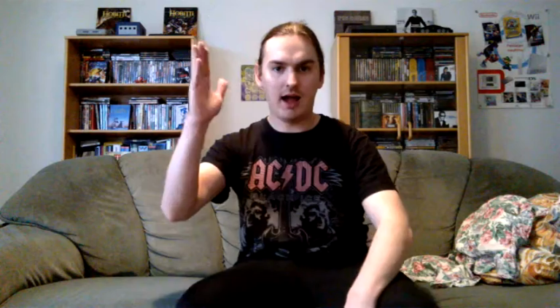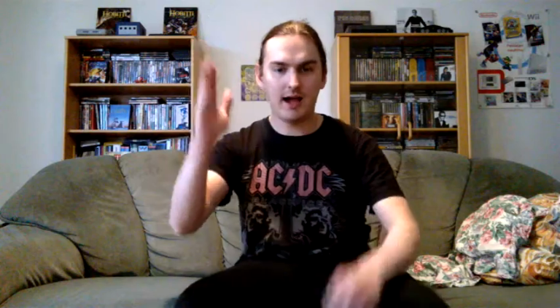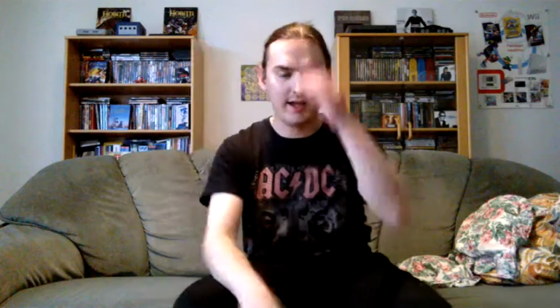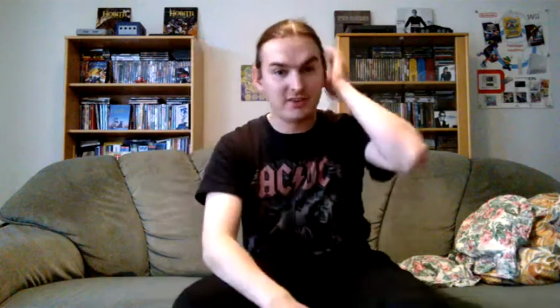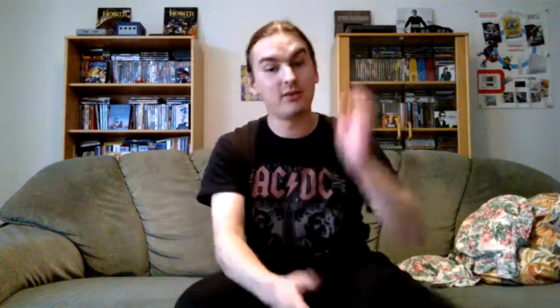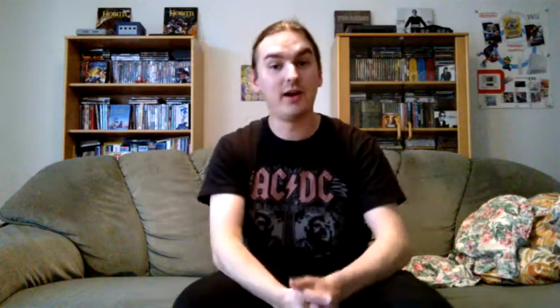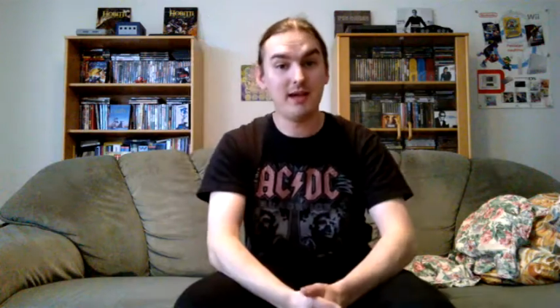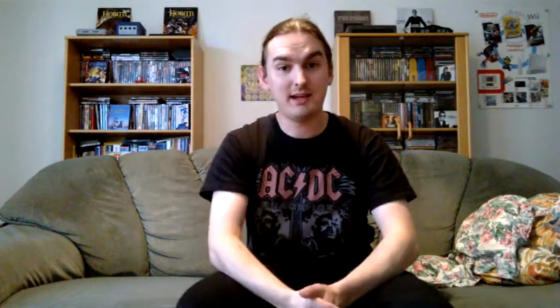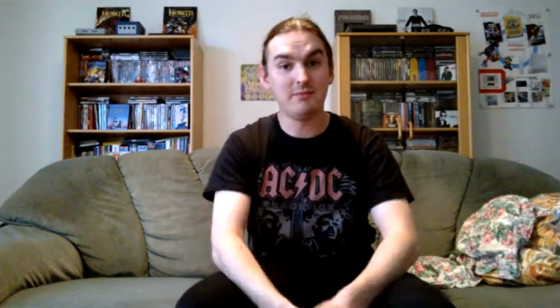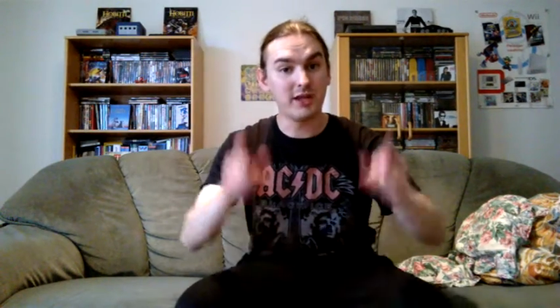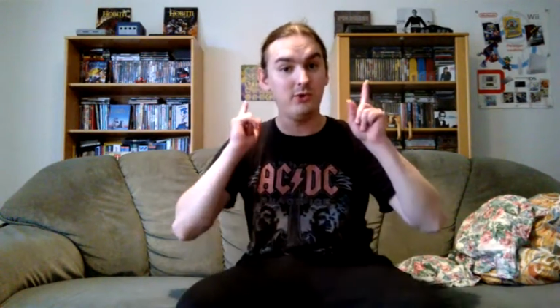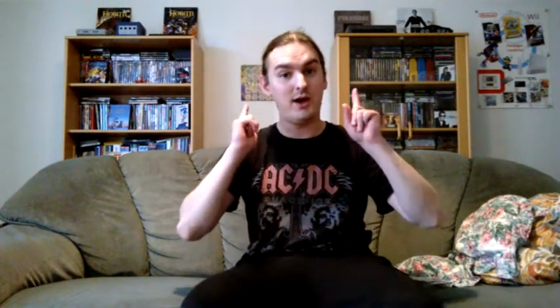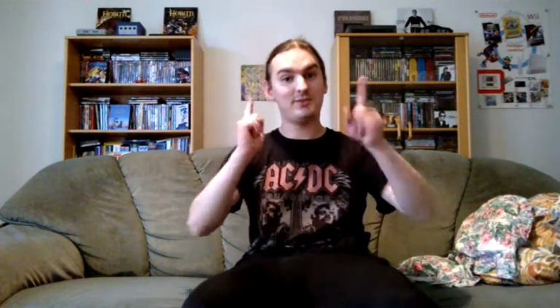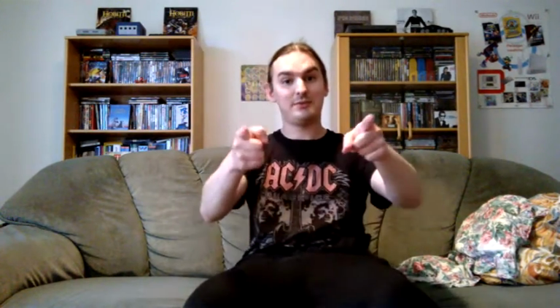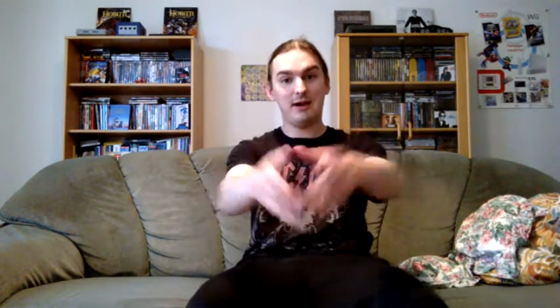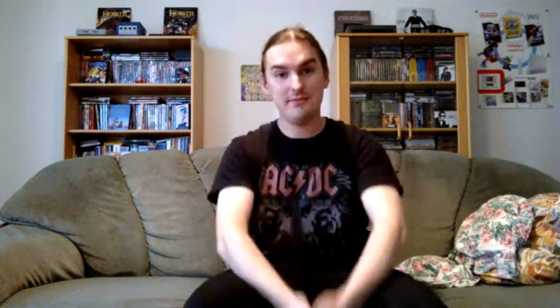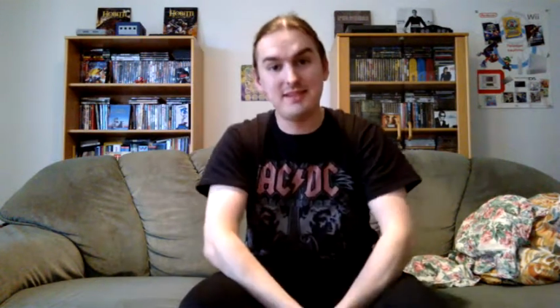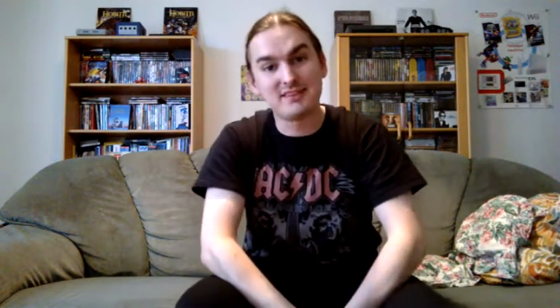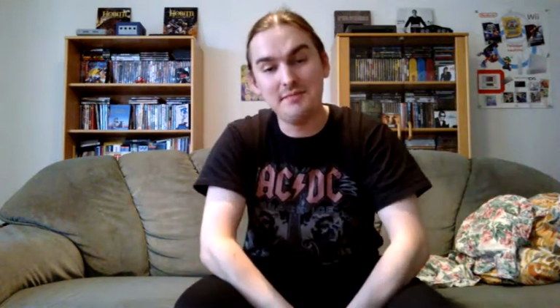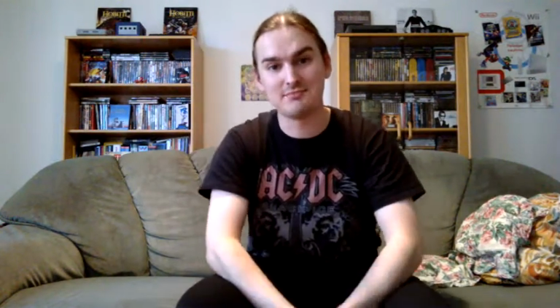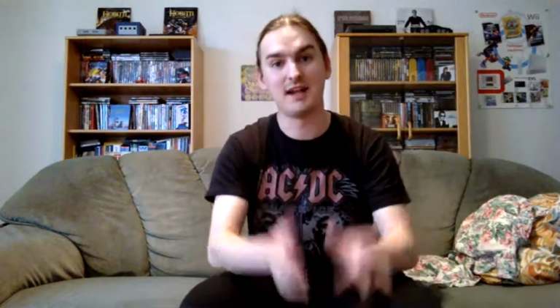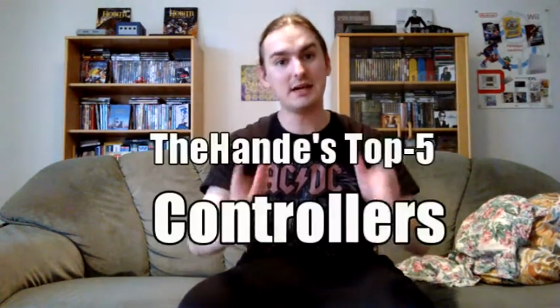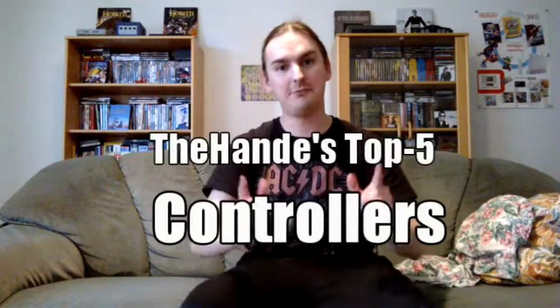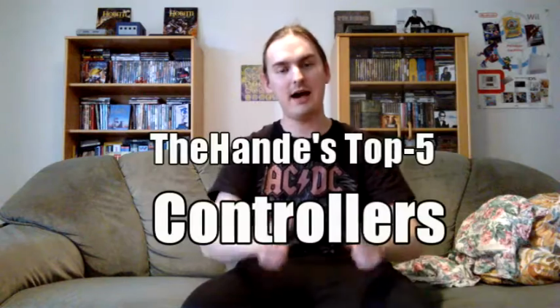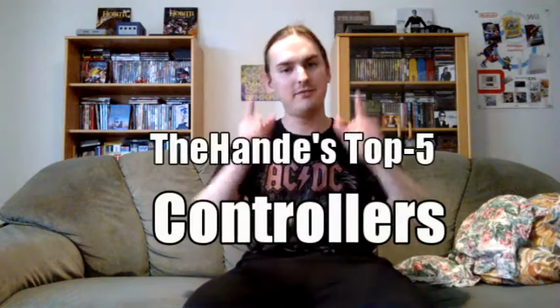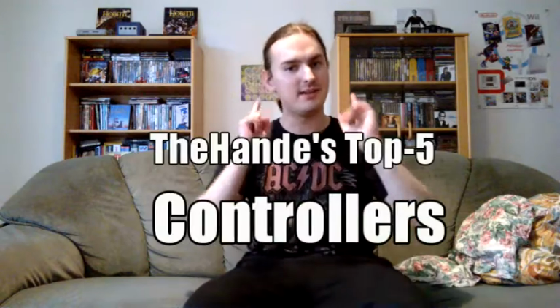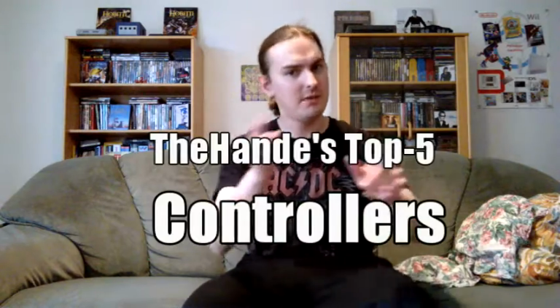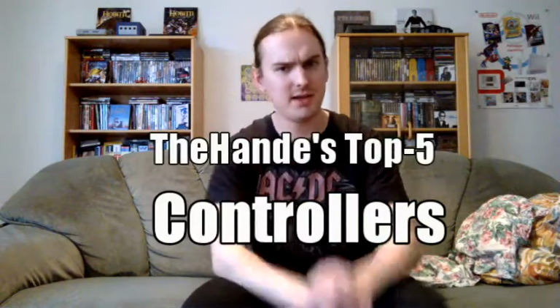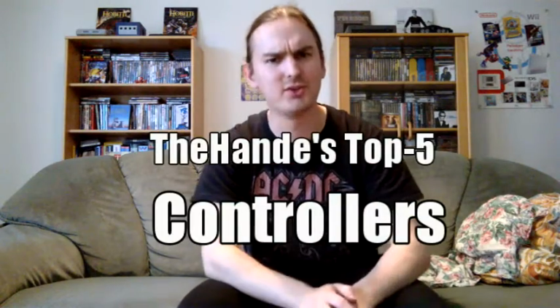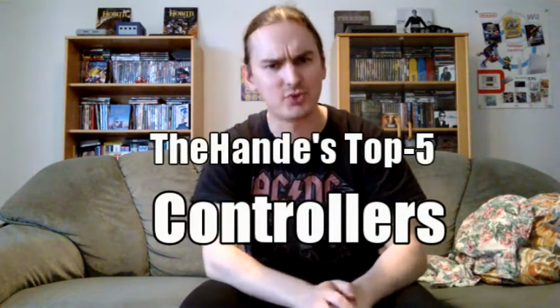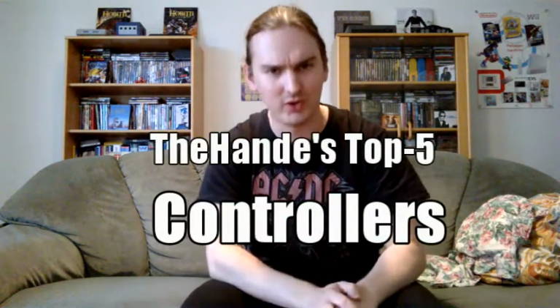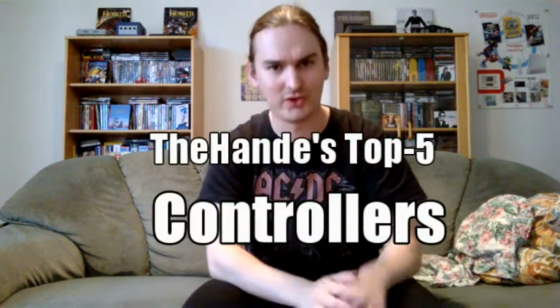Hi, this is Son of the Hyundai Mackin, bringing you another Top 5. This time it's my Top 5 Gaming Controllers.